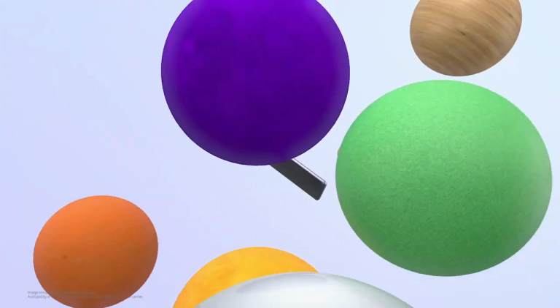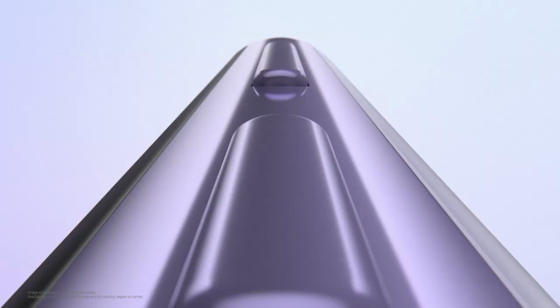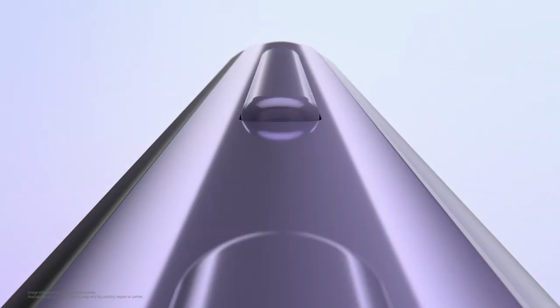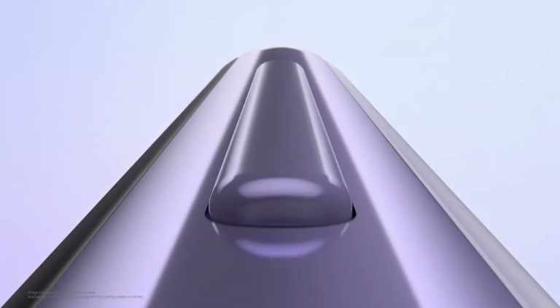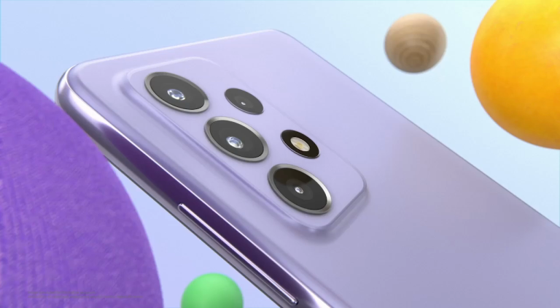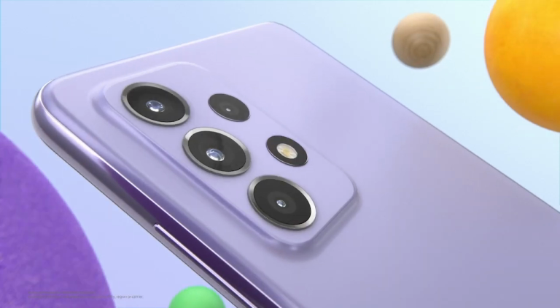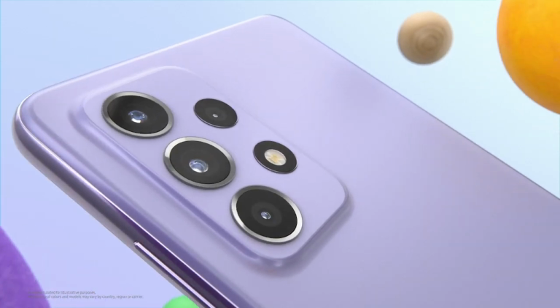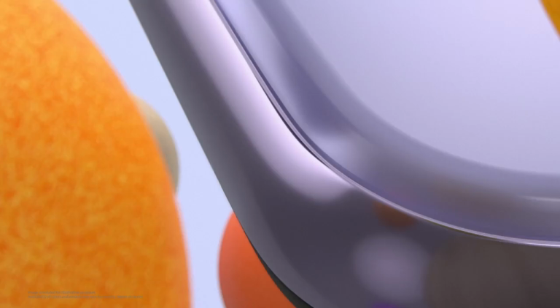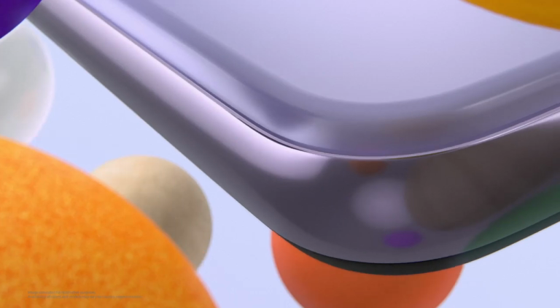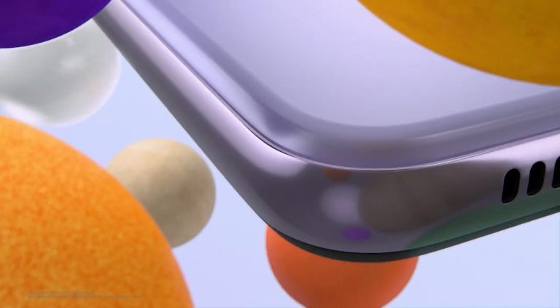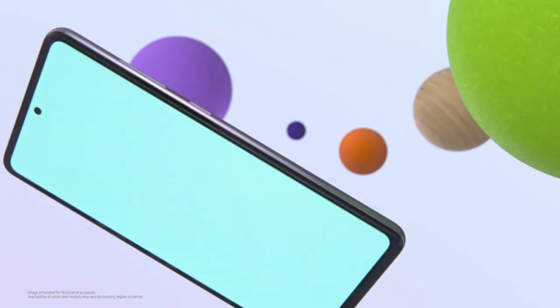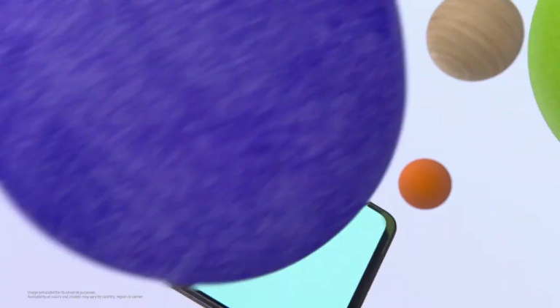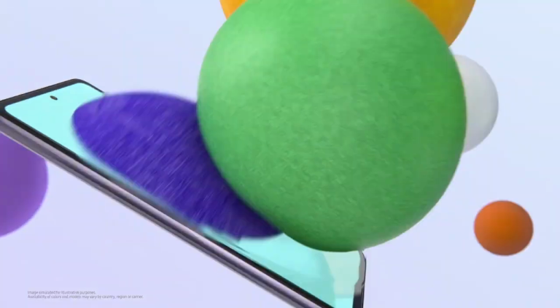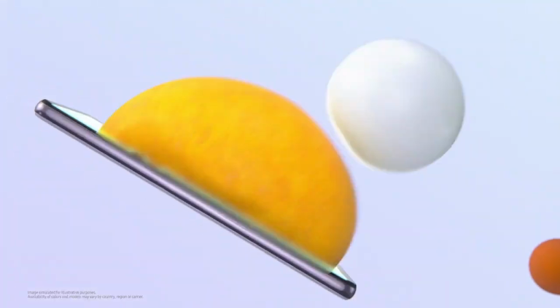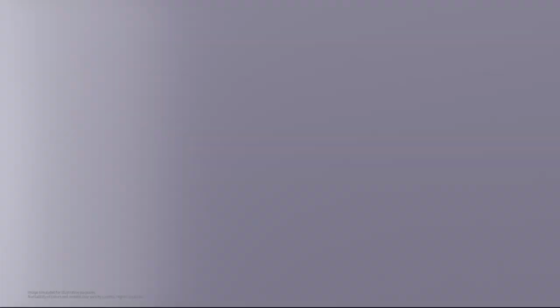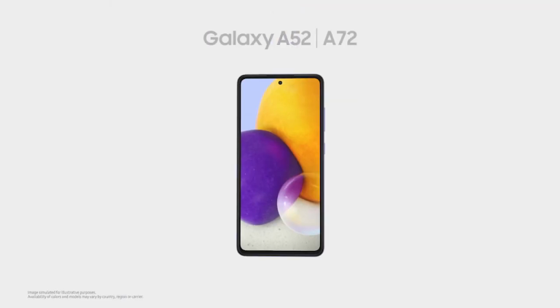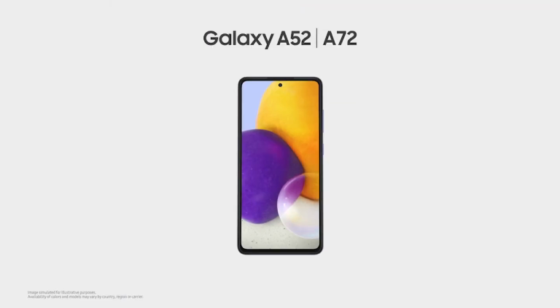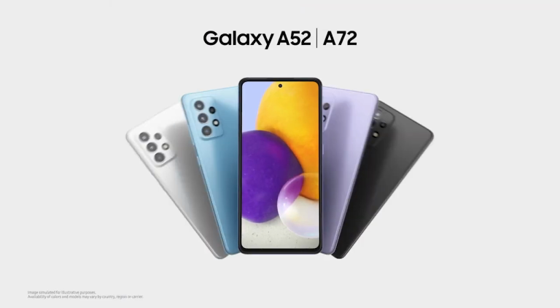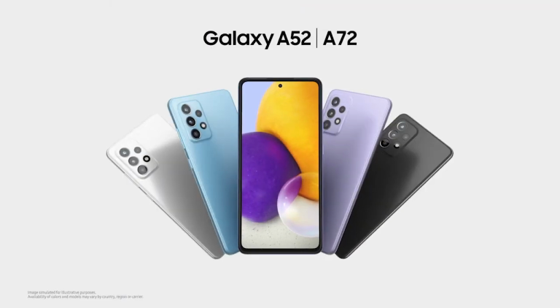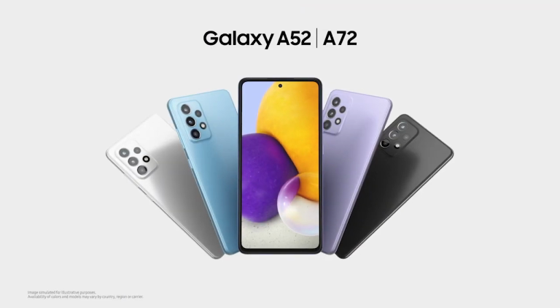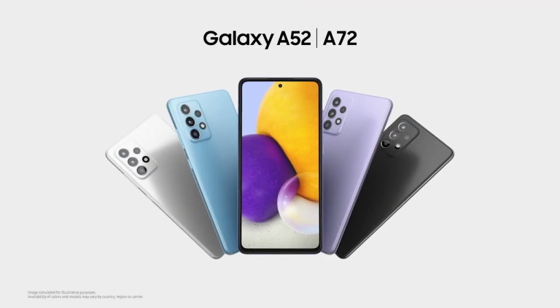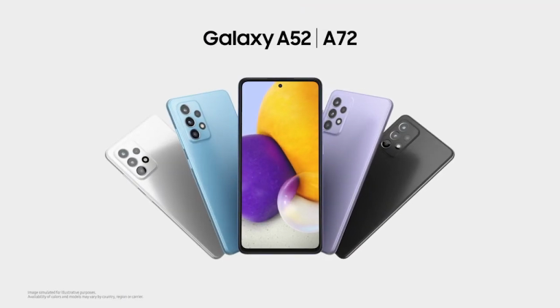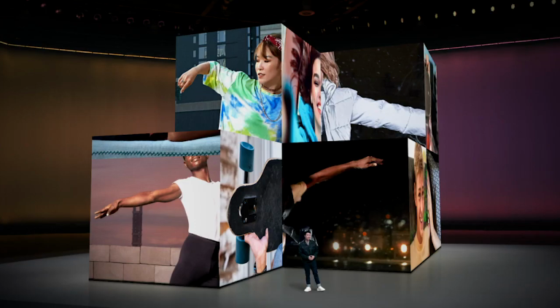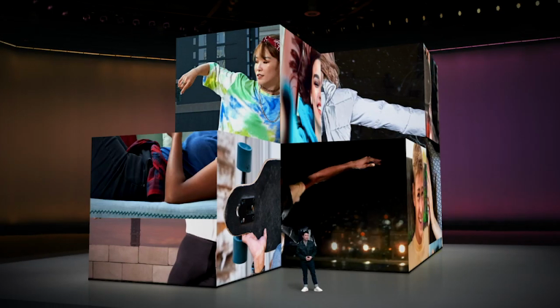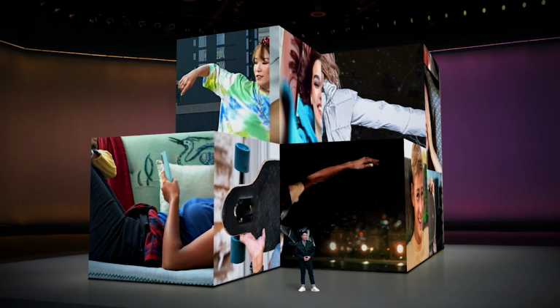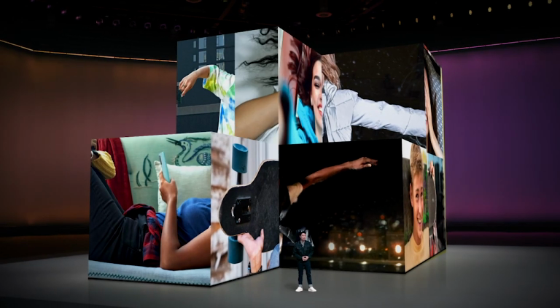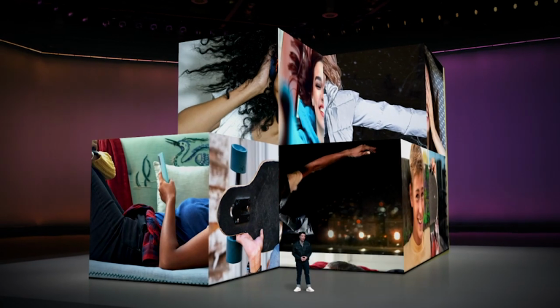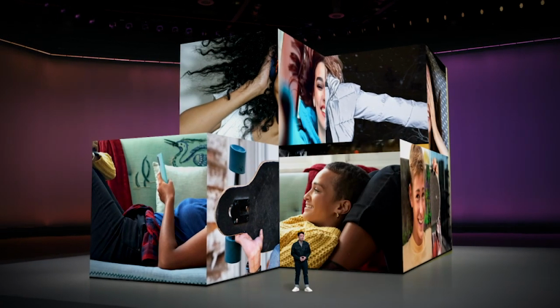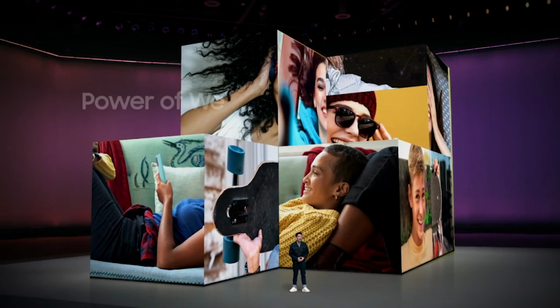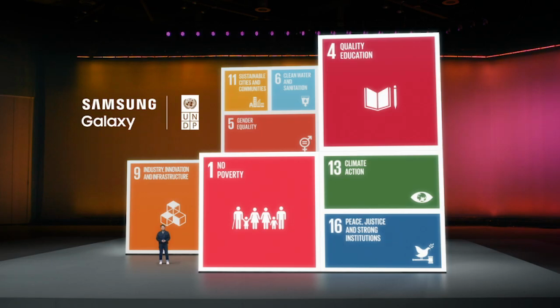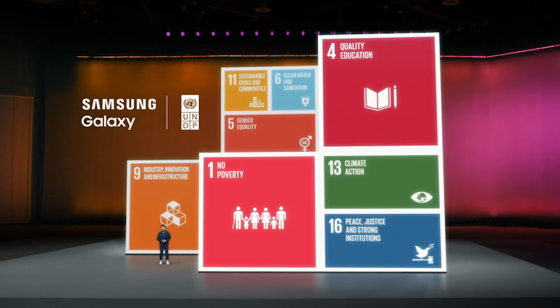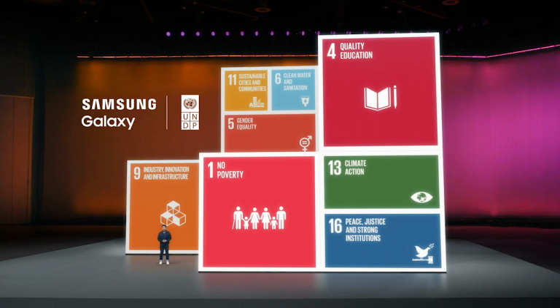Introduce our latest lineup, the Galaxy A52 and A72. This is the generation that's harnessed the power of we.